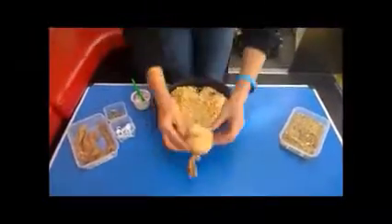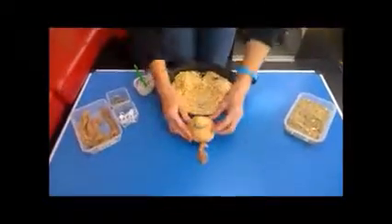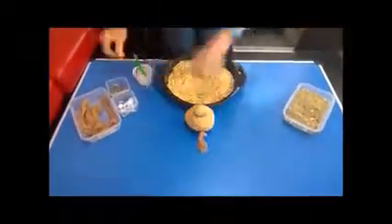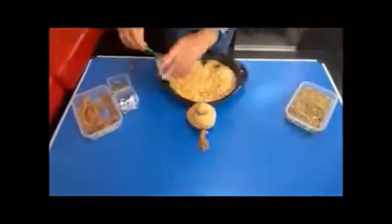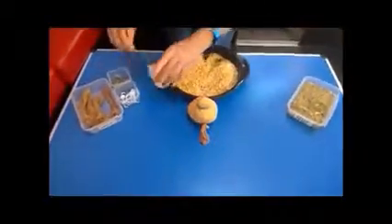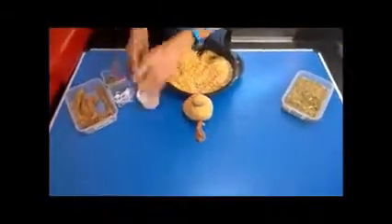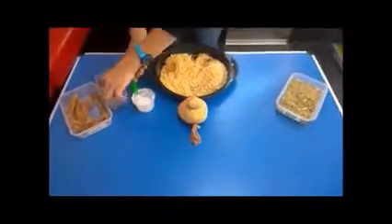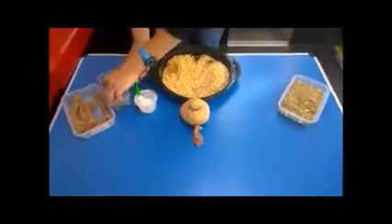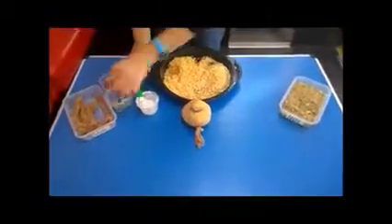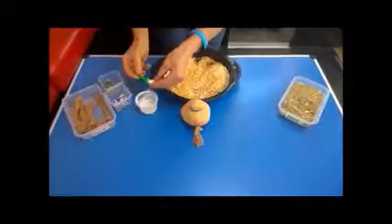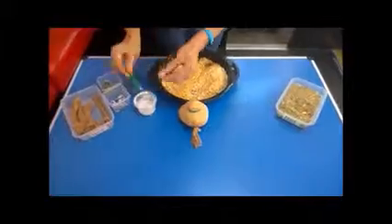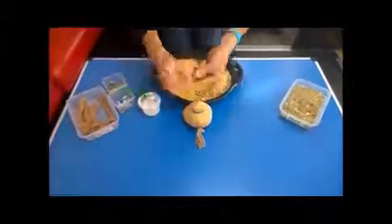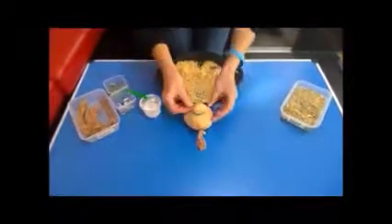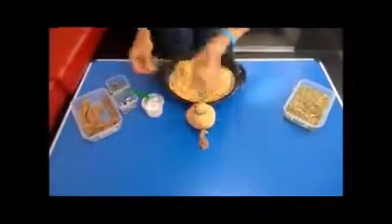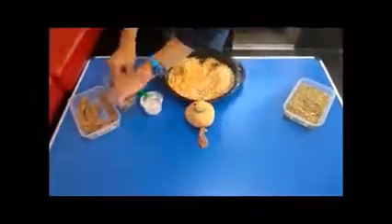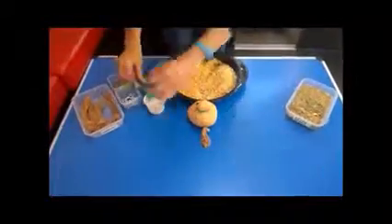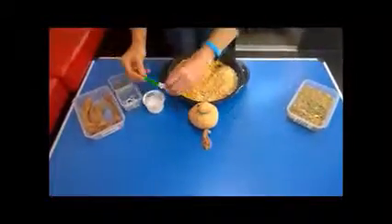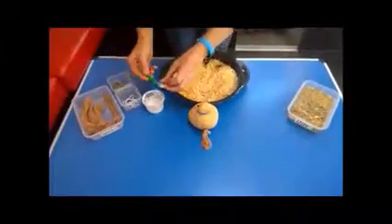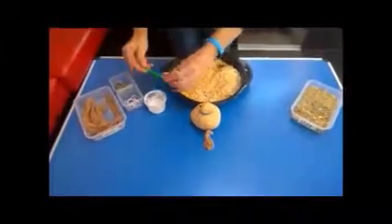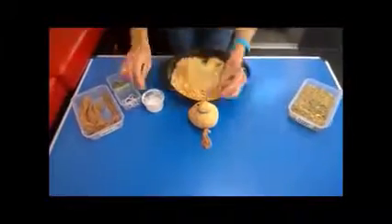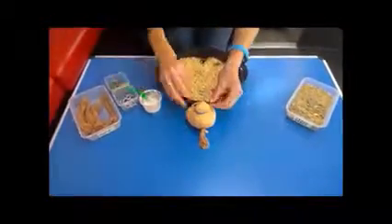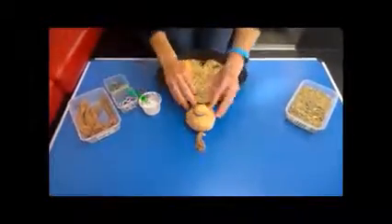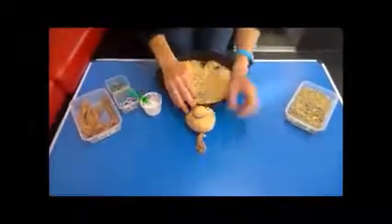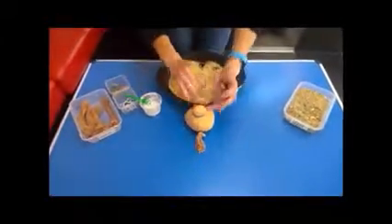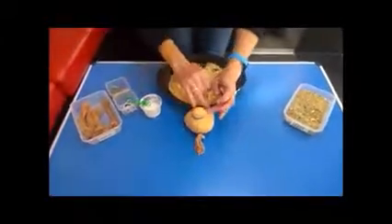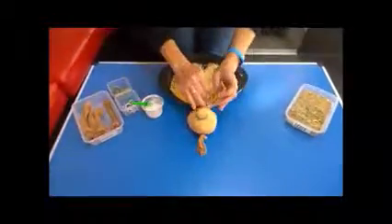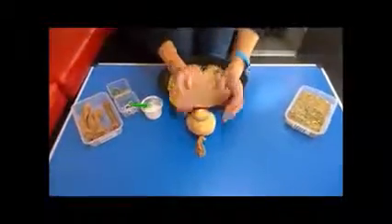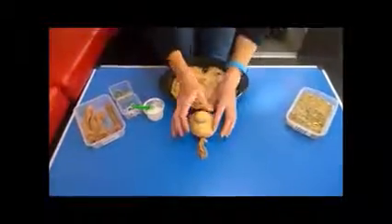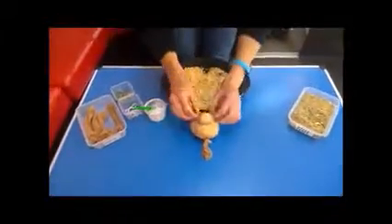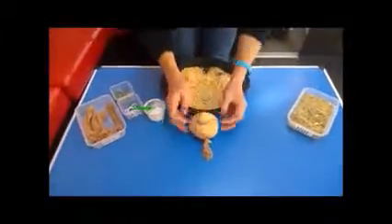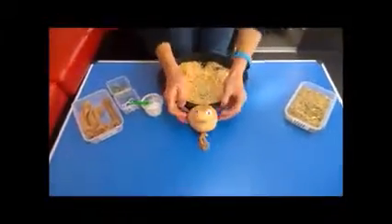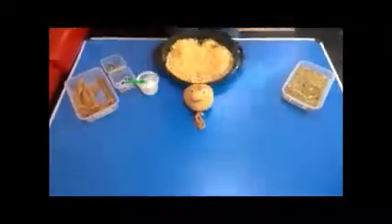Place the grass head in a pot of water on a sunny window ledge and watch him every day as he sprouts and grows.